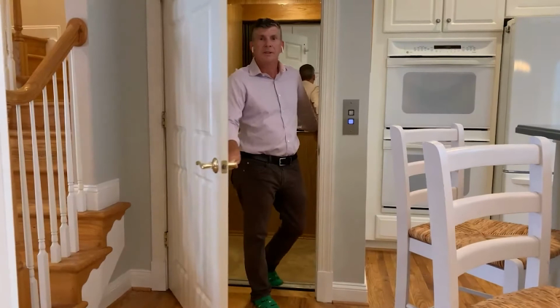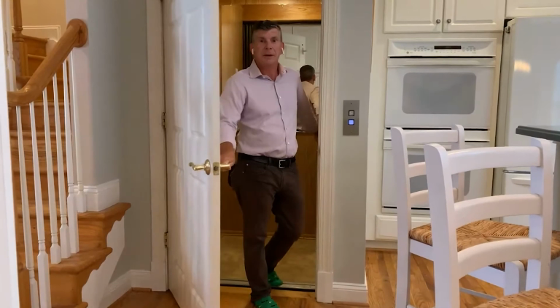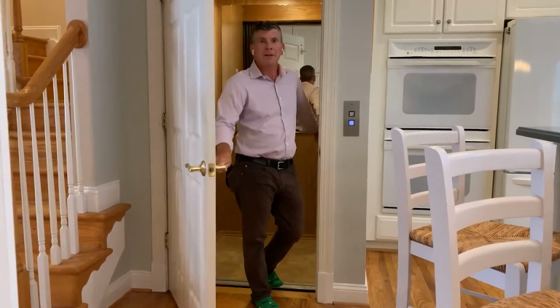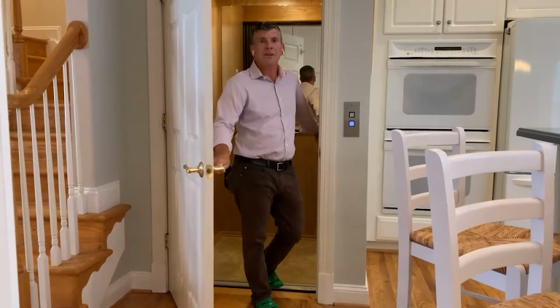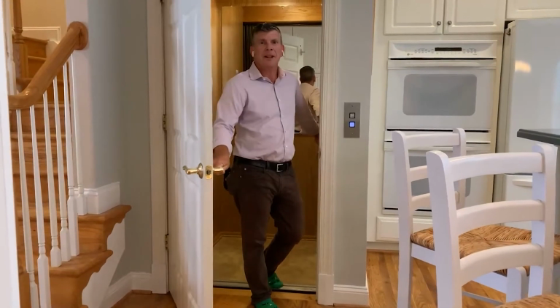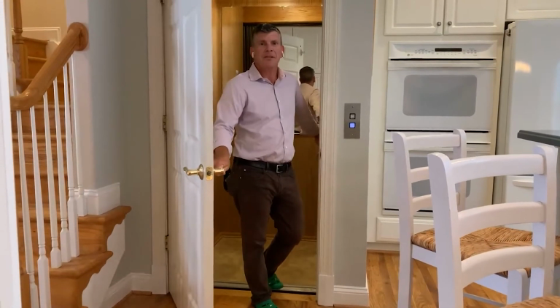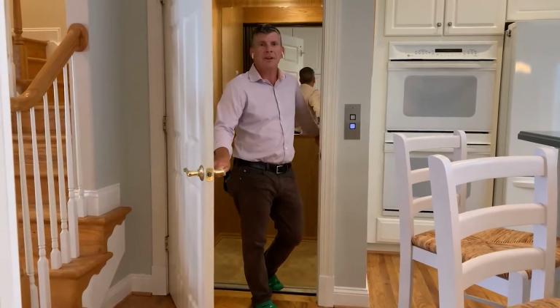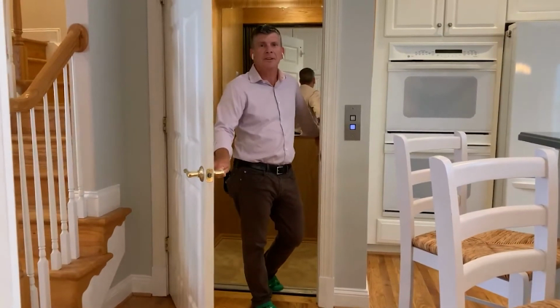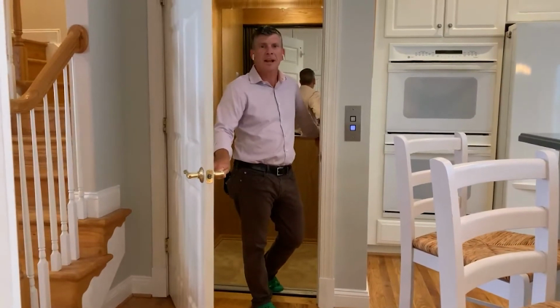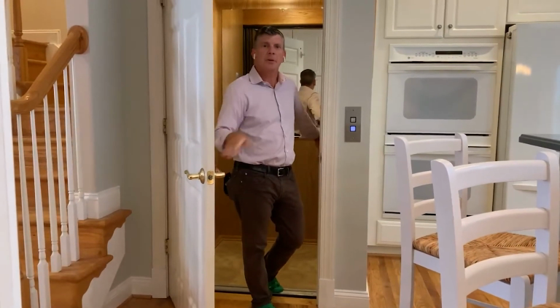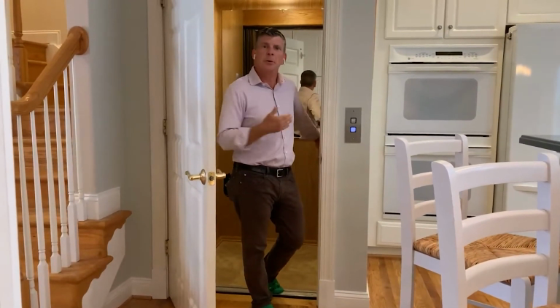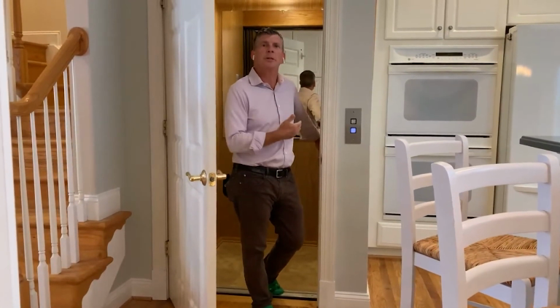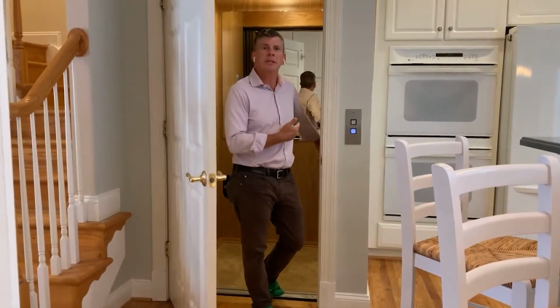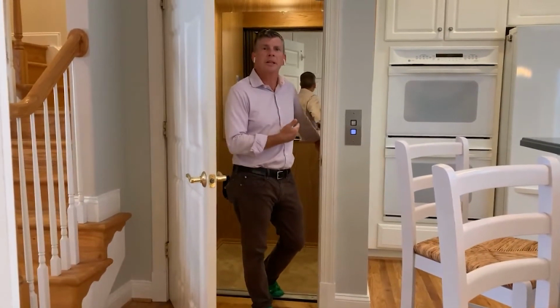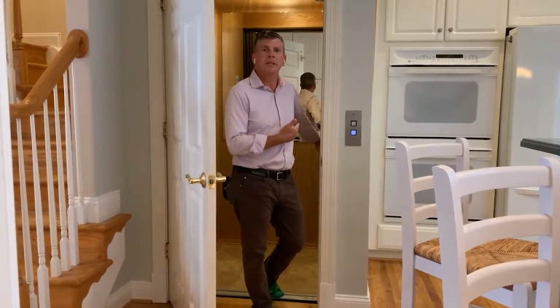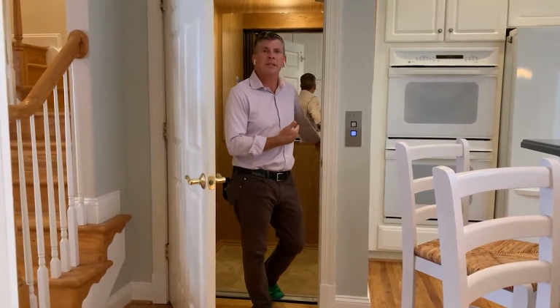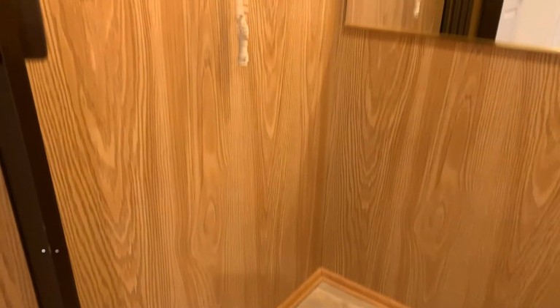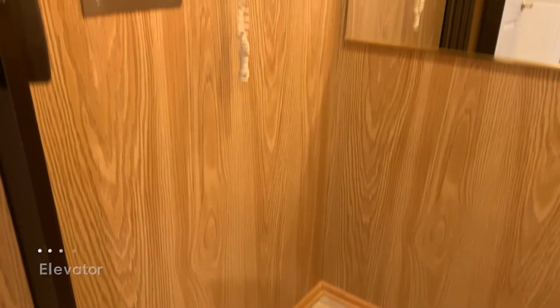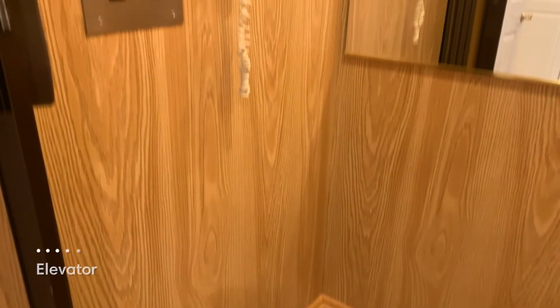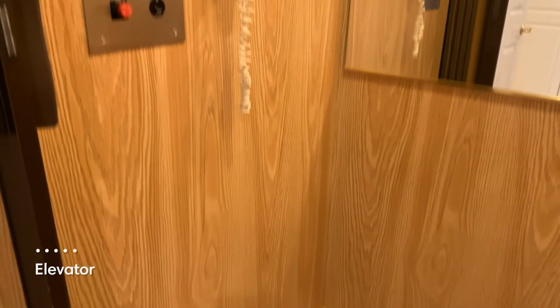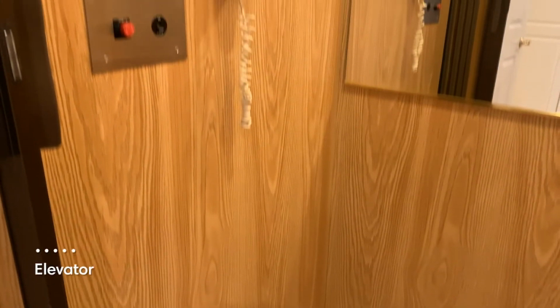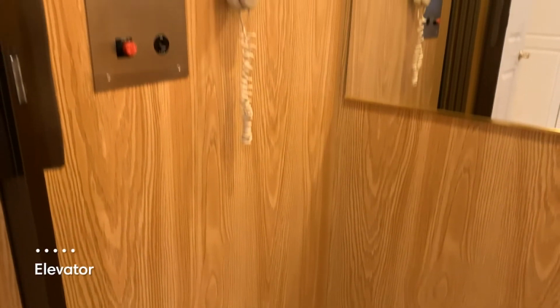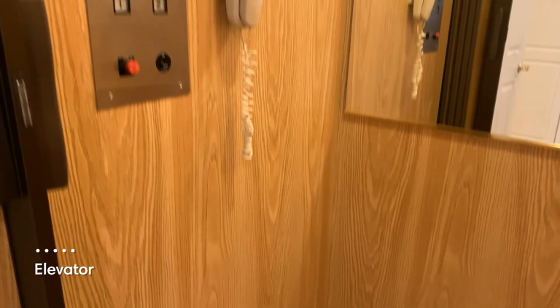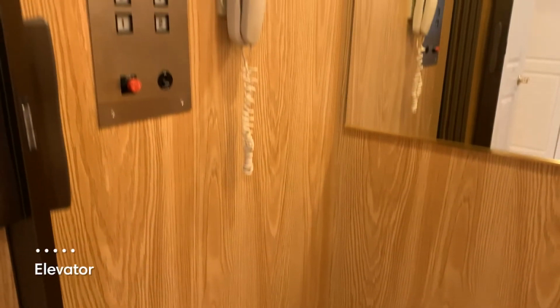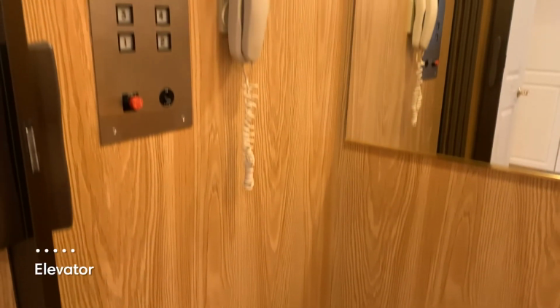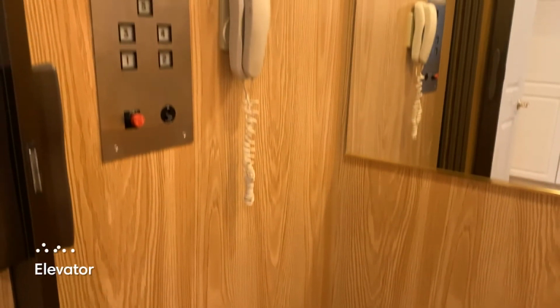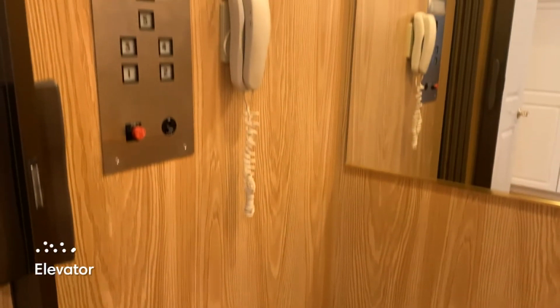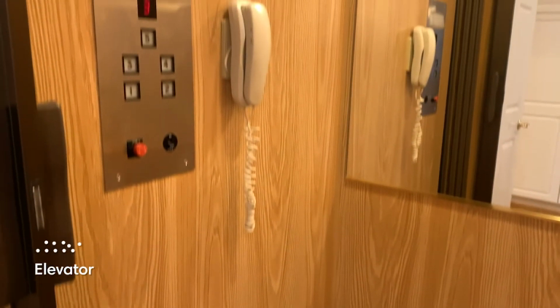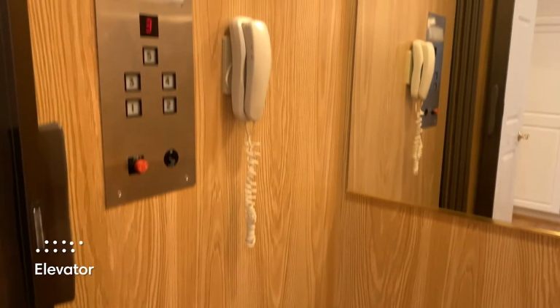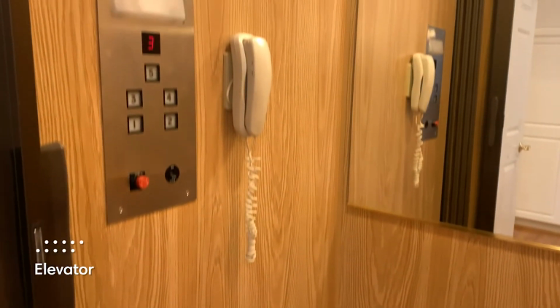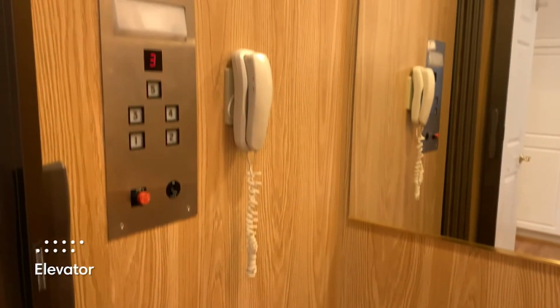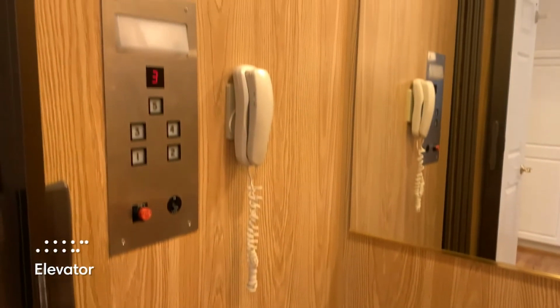Did I mention the elevator? How cool is this? This elevator takes you to all five finished levels.